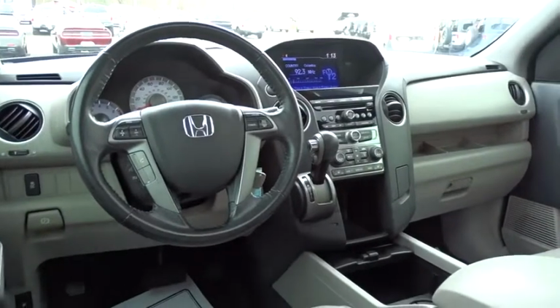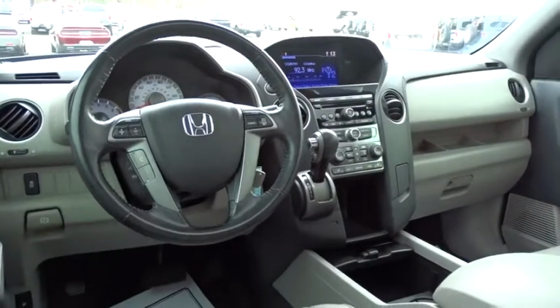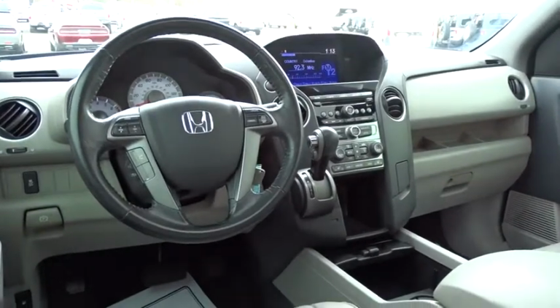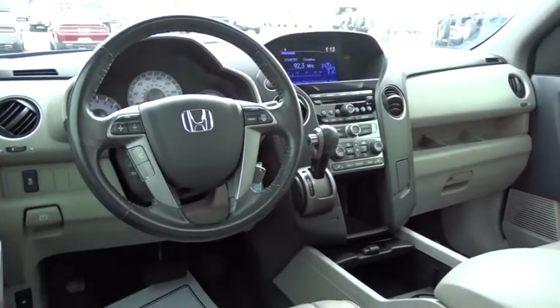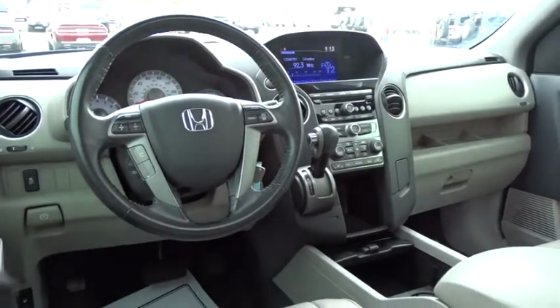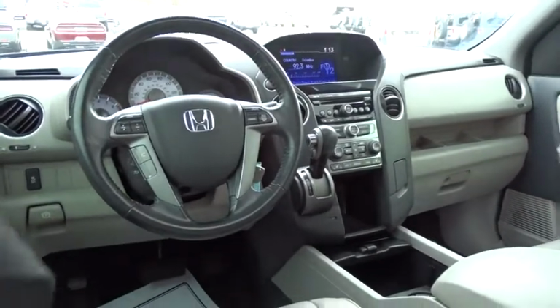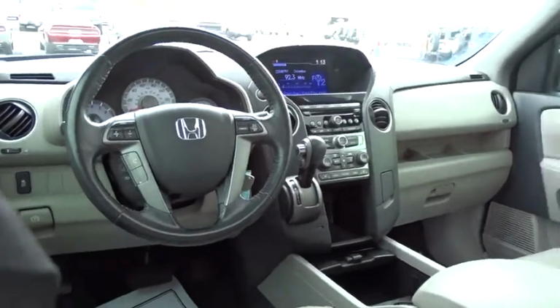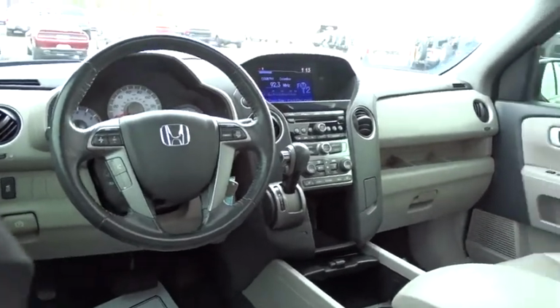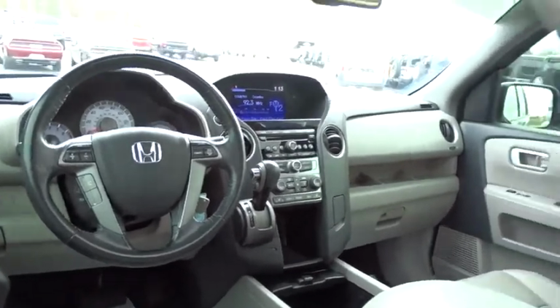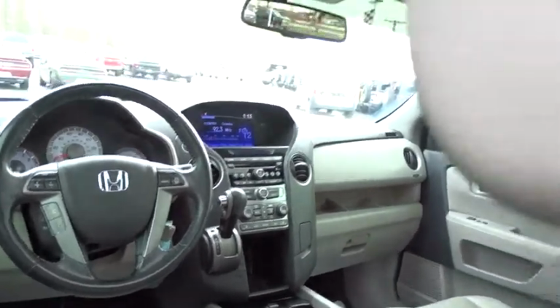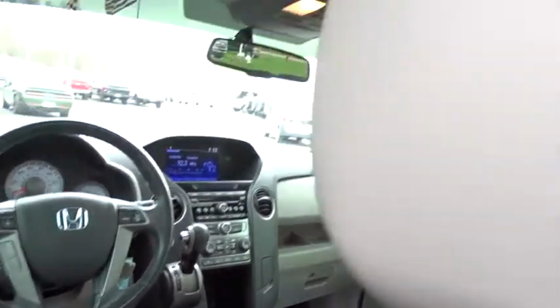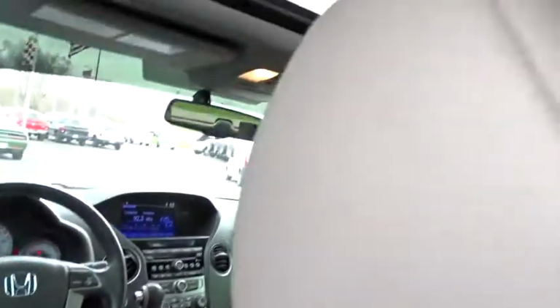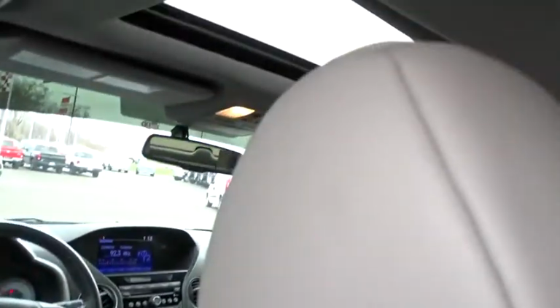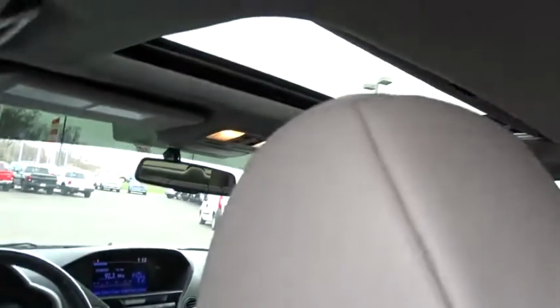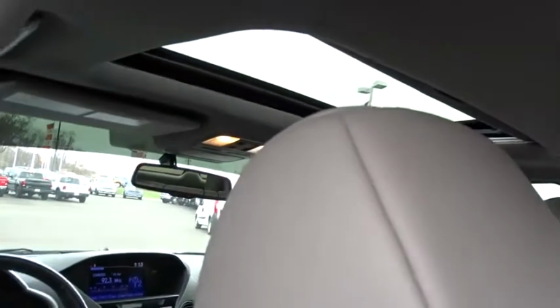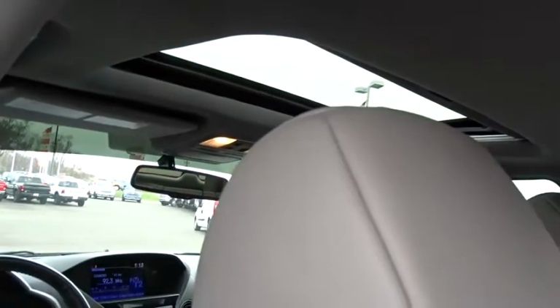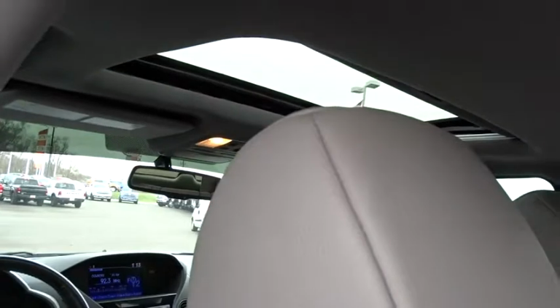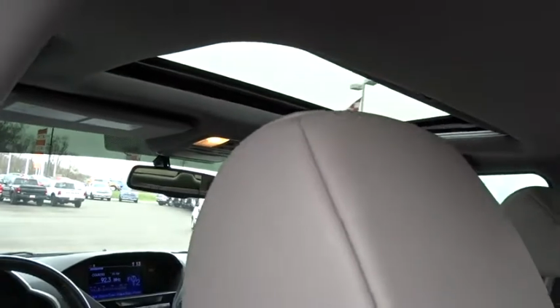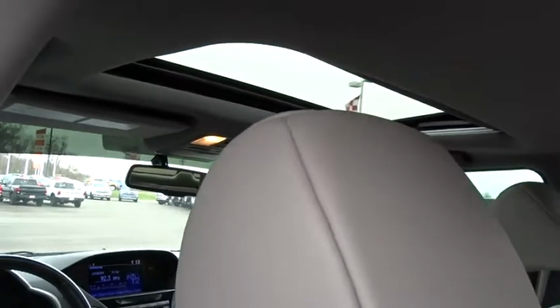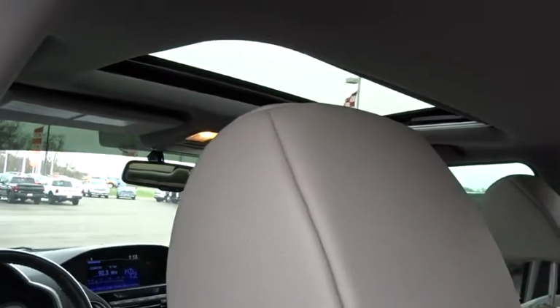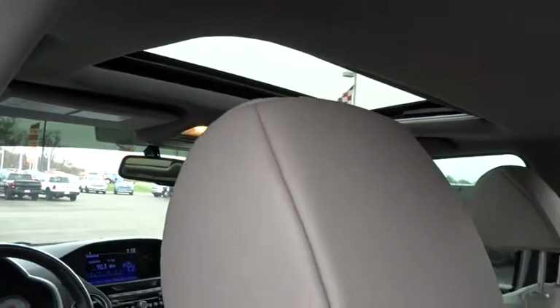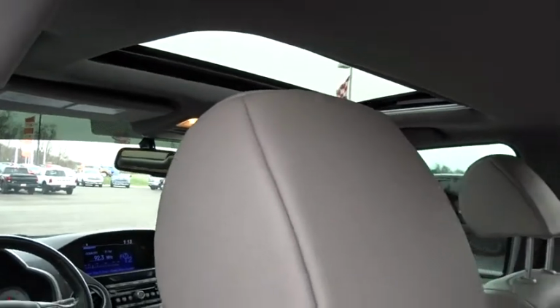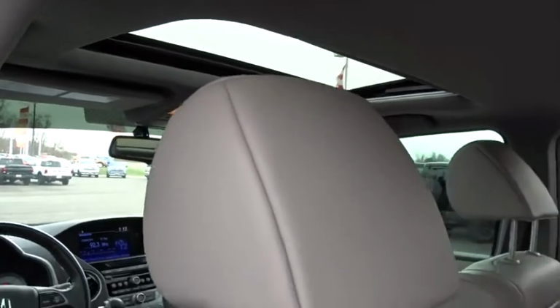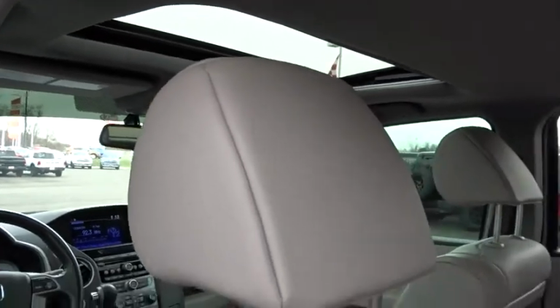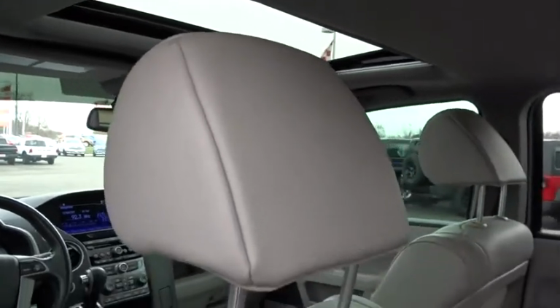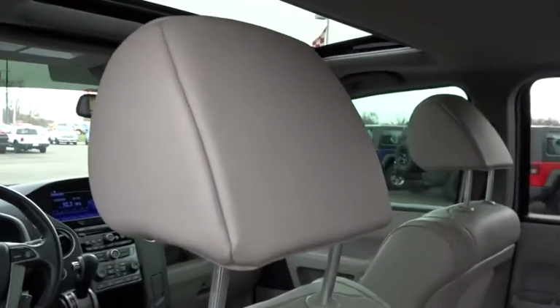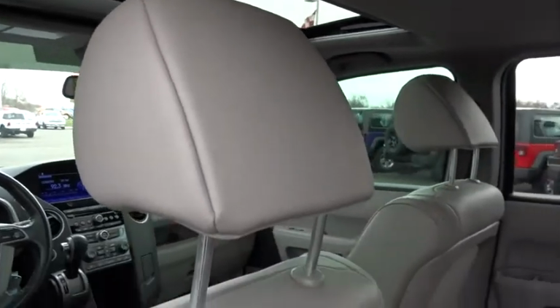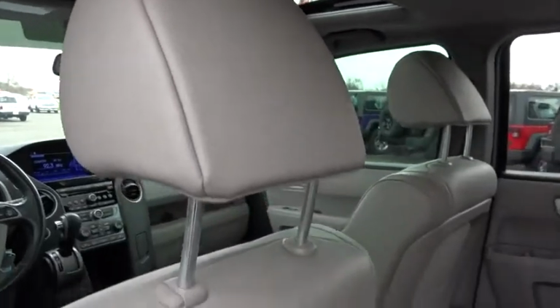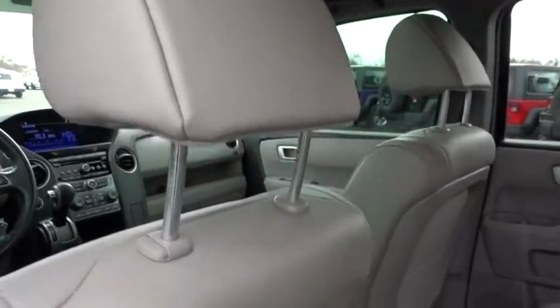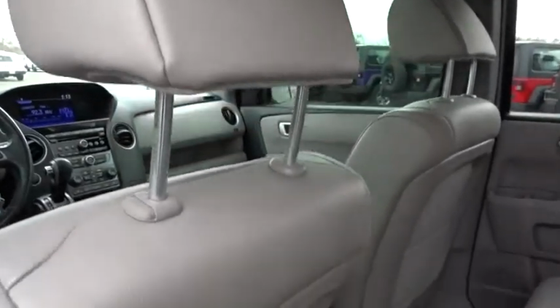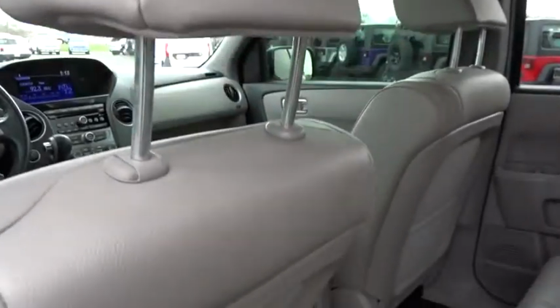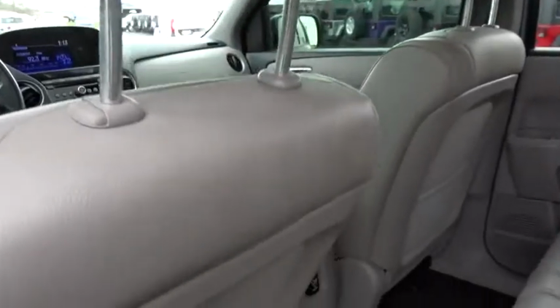Security system. Fog lights. Overhead console. Power moonroof. Panic alarm. Brake assist.